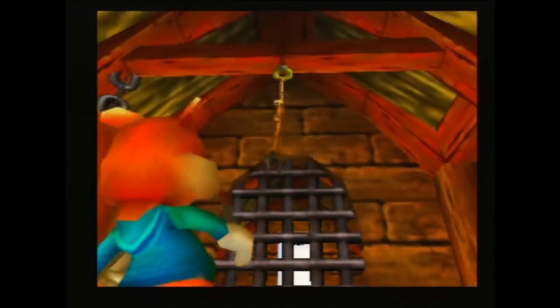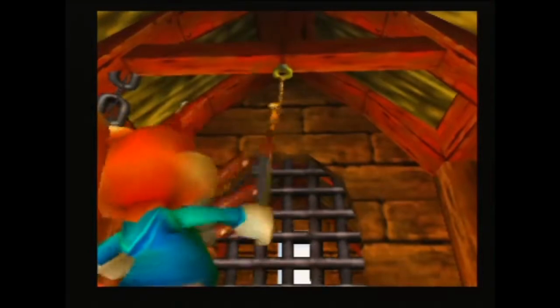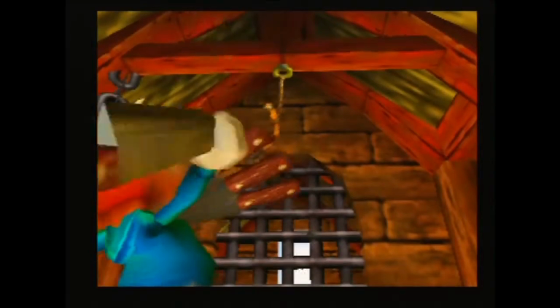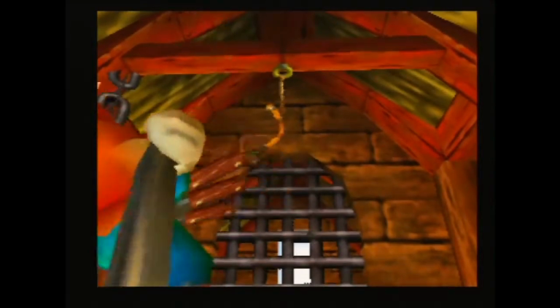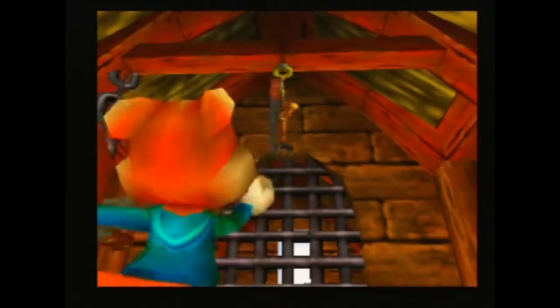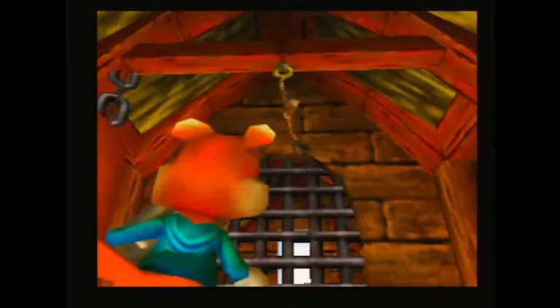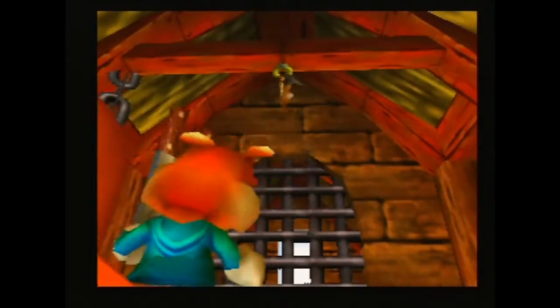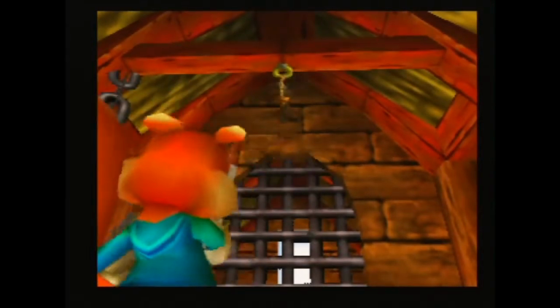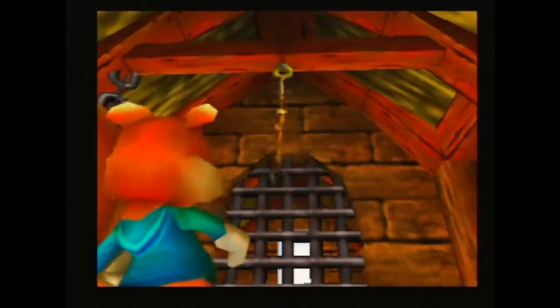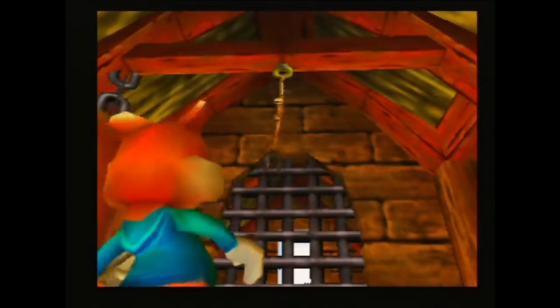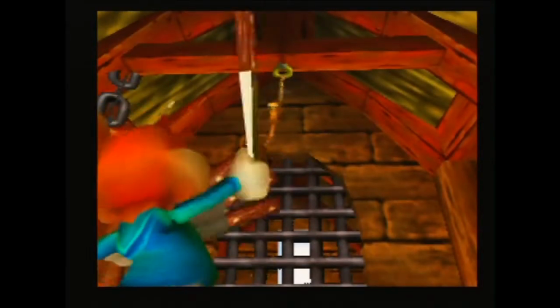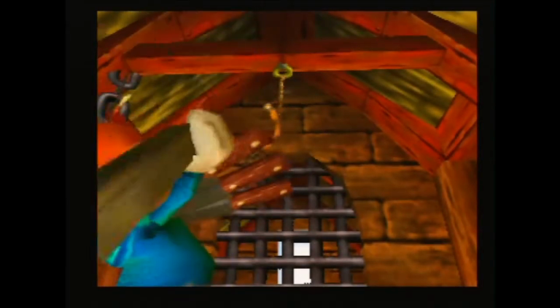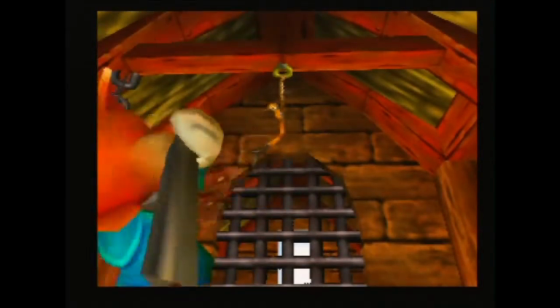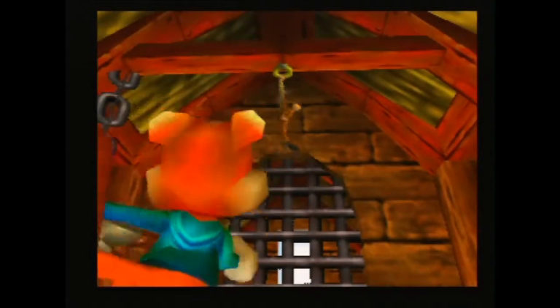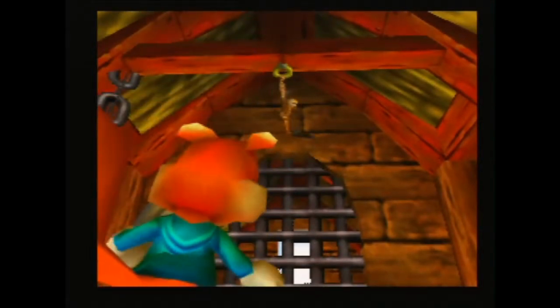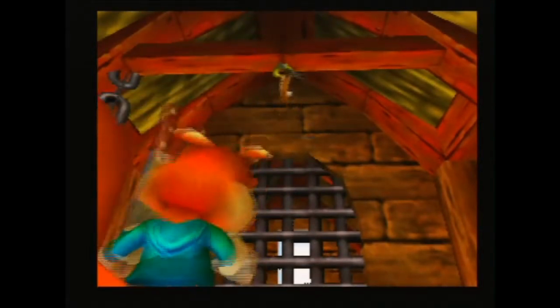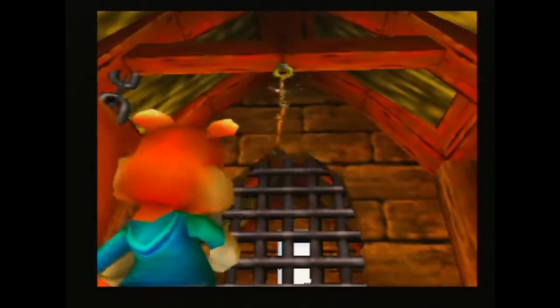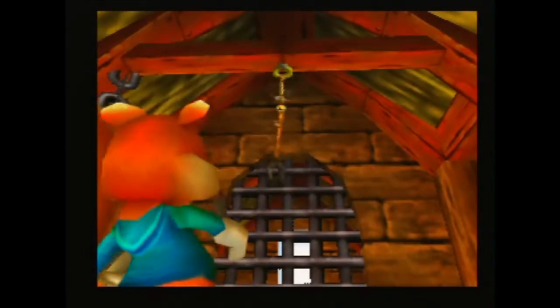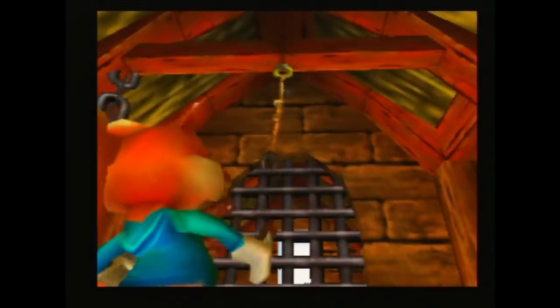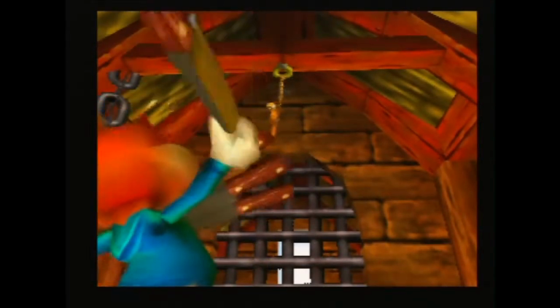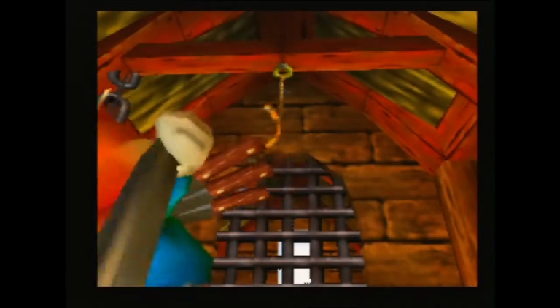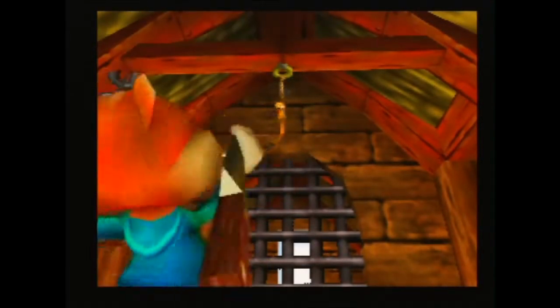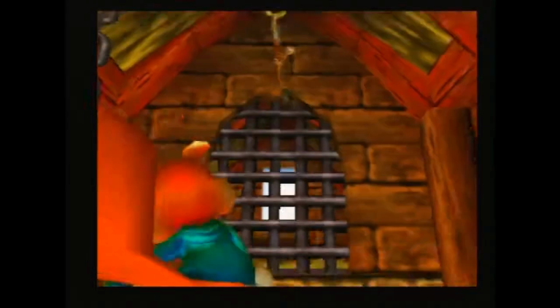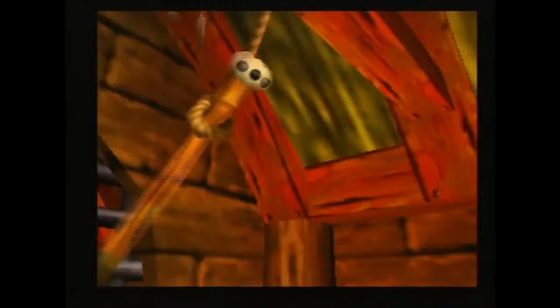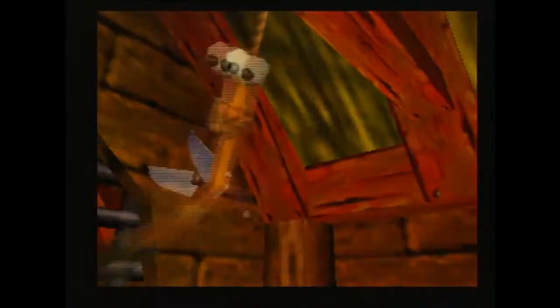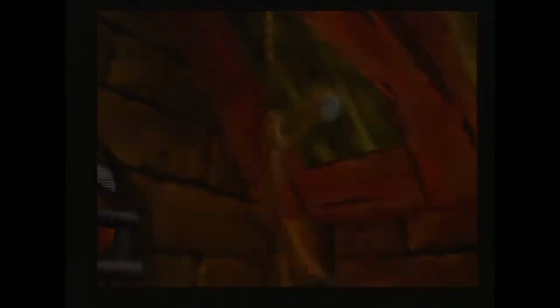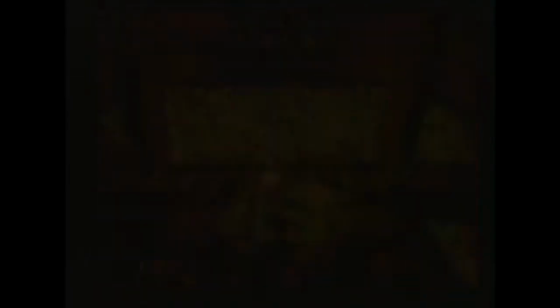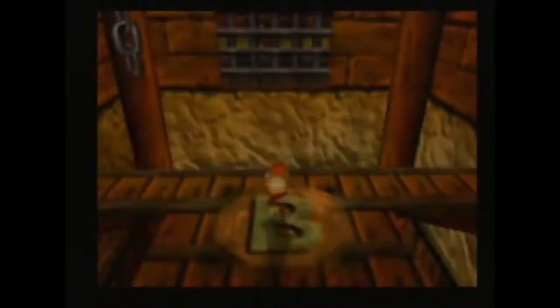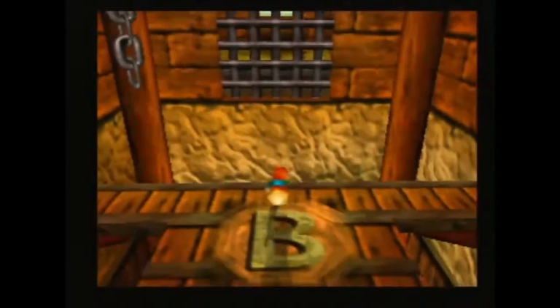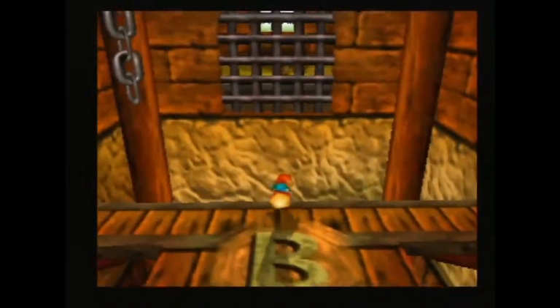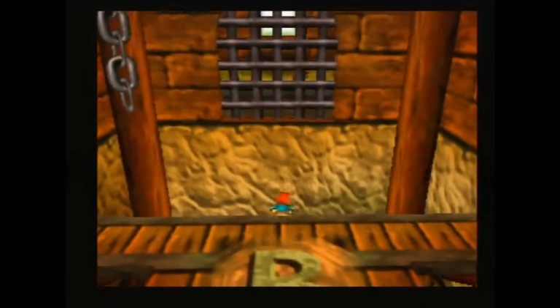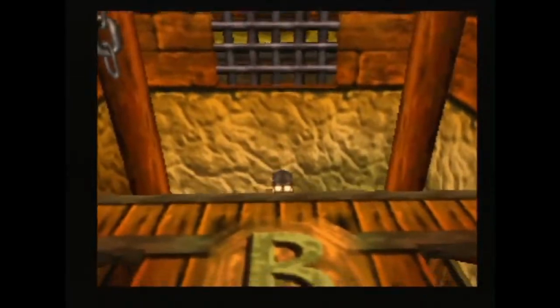To get Frankie down, five knives need to be thrown. Only the last knife needs to hit, however, so I throw the first knife without aiming.